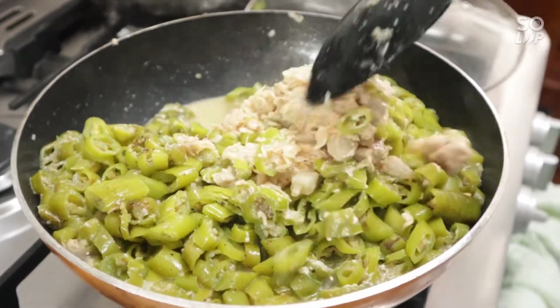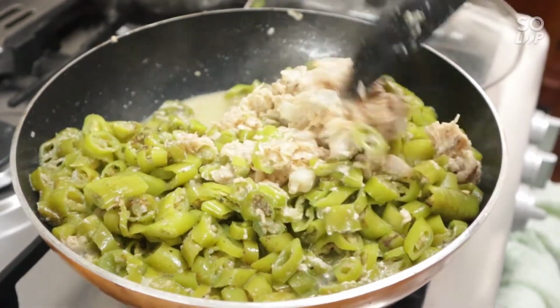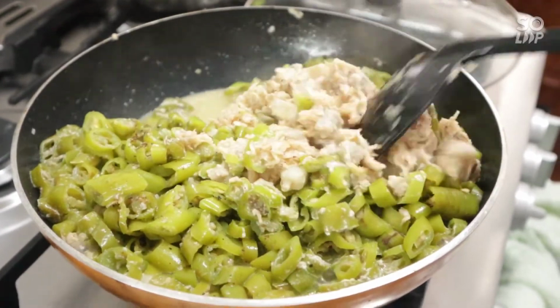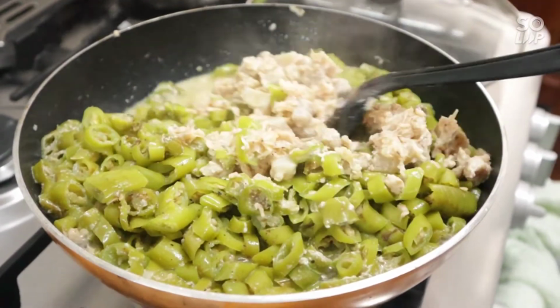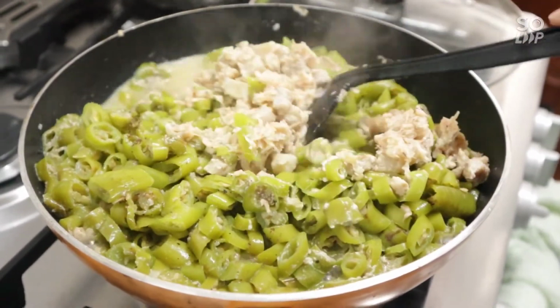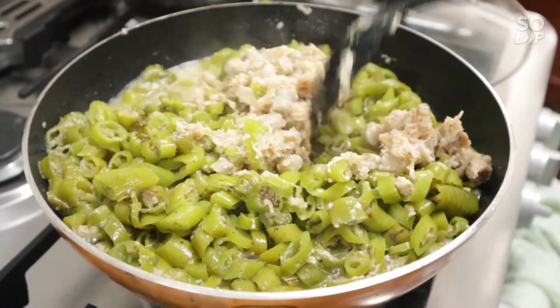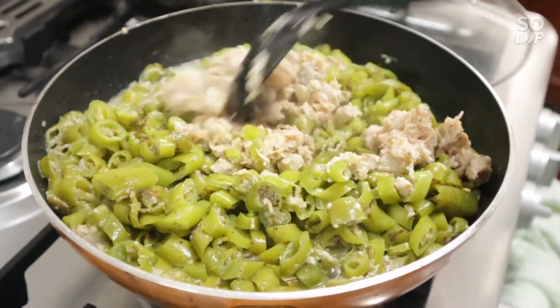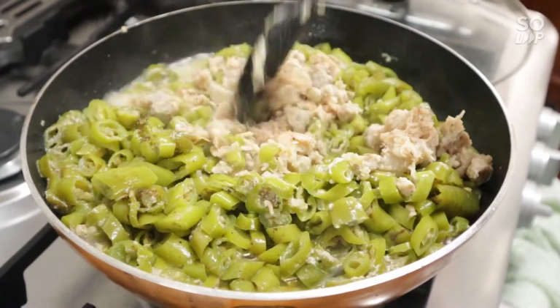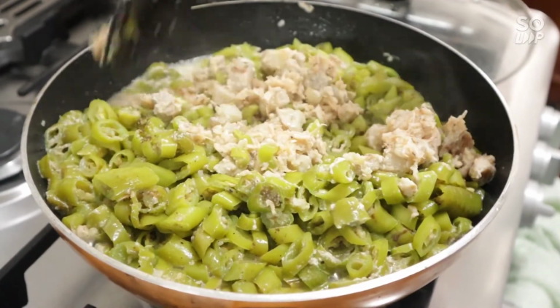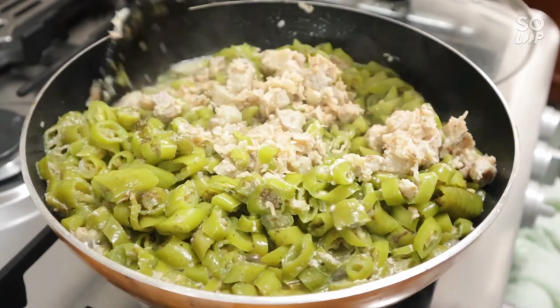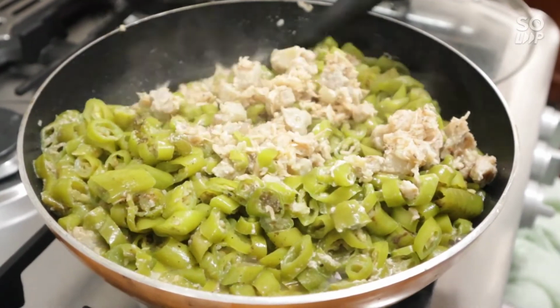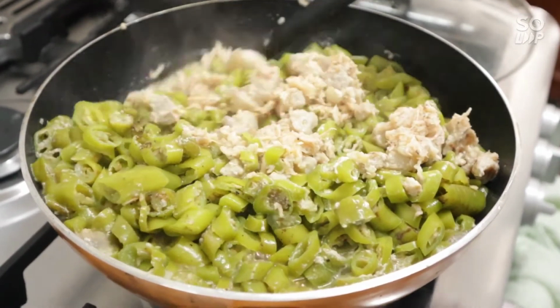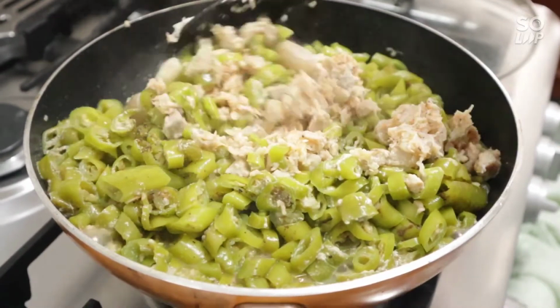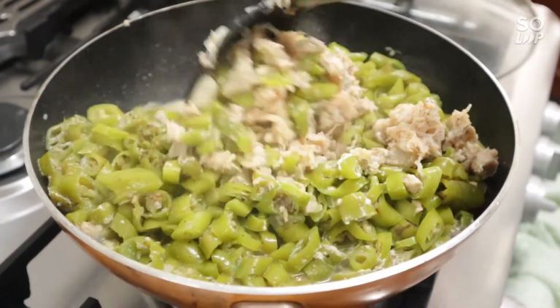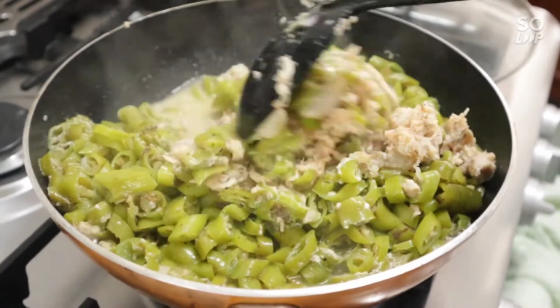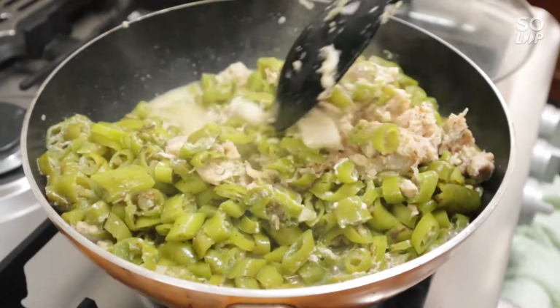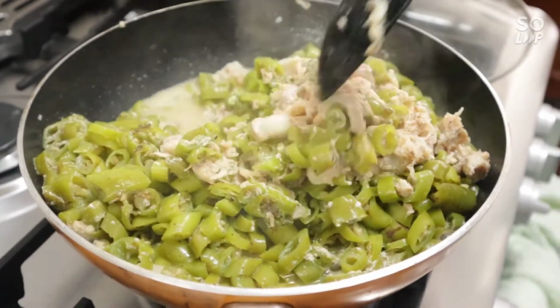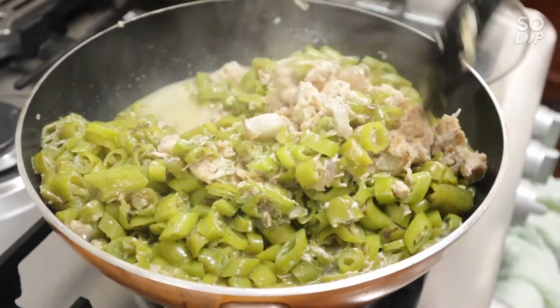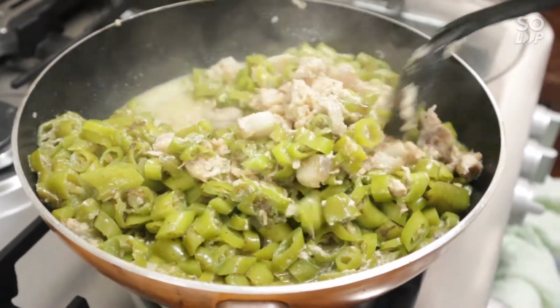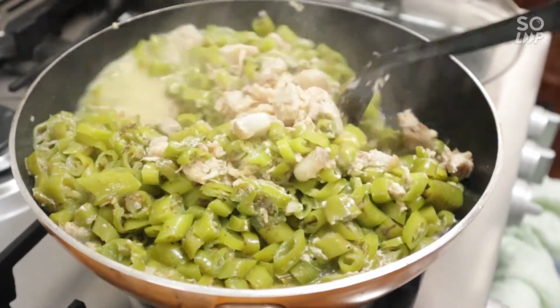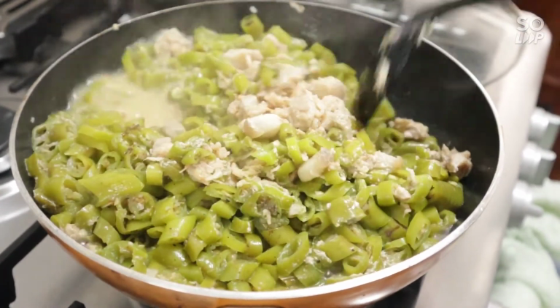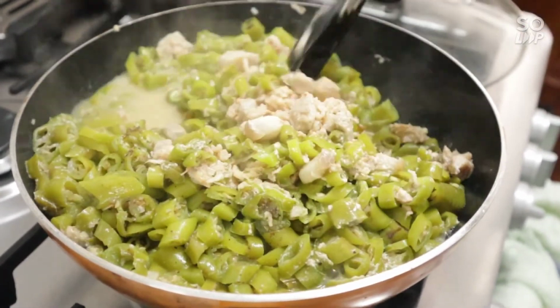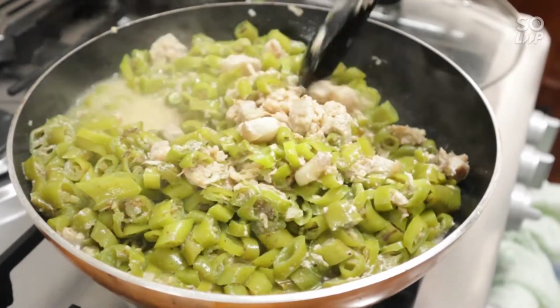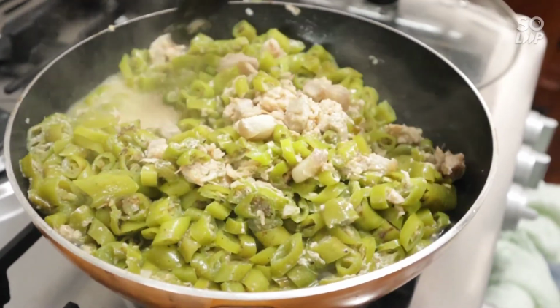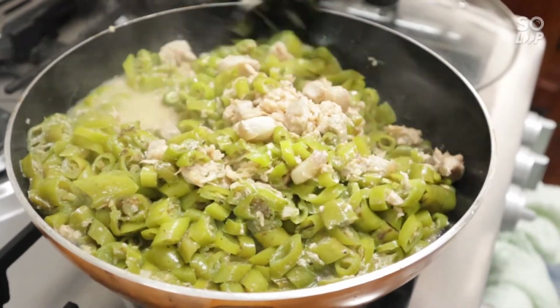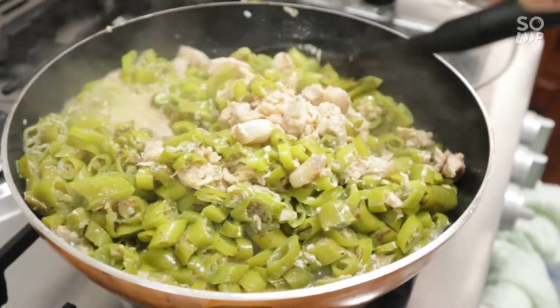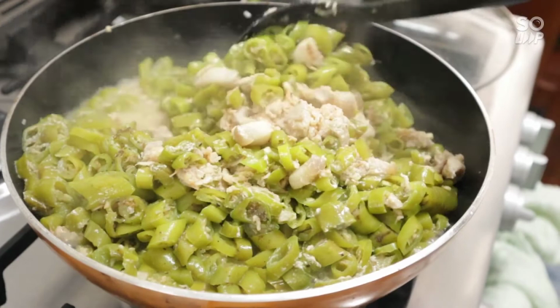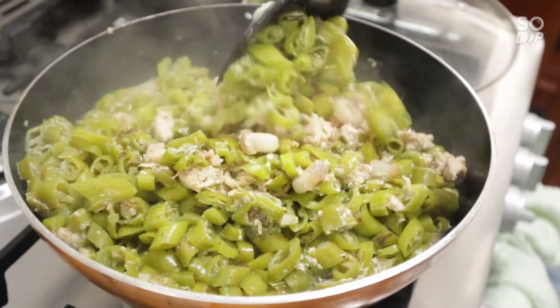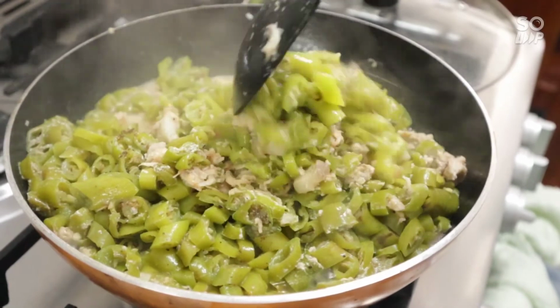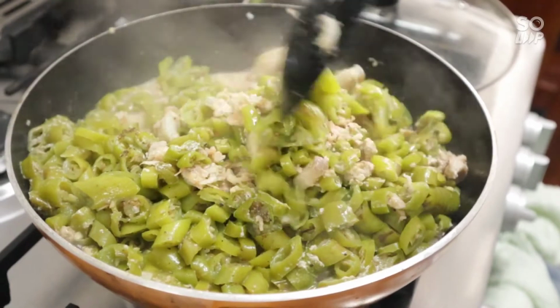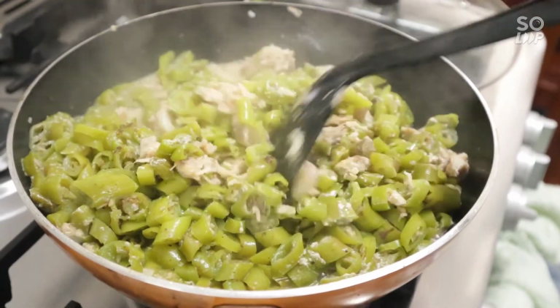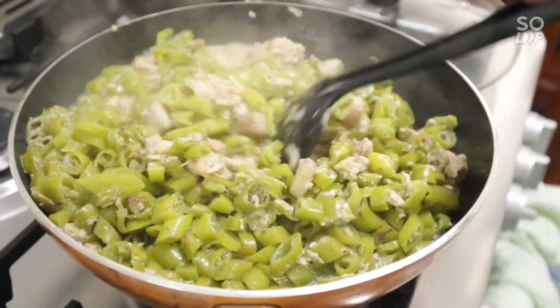Oh my gosh! Ang sarap! It smells and looks so delicious!